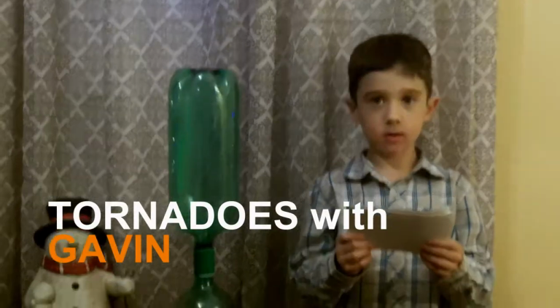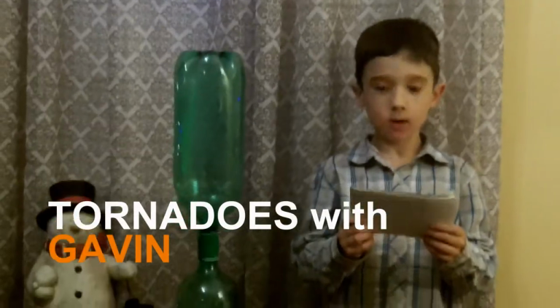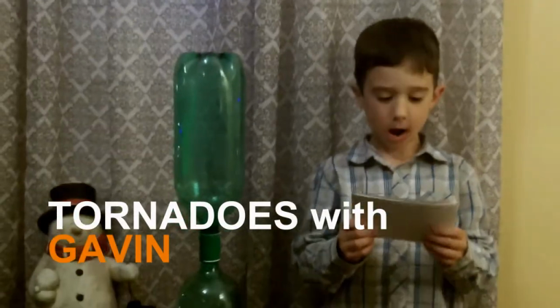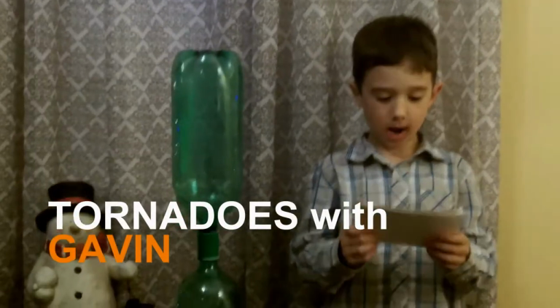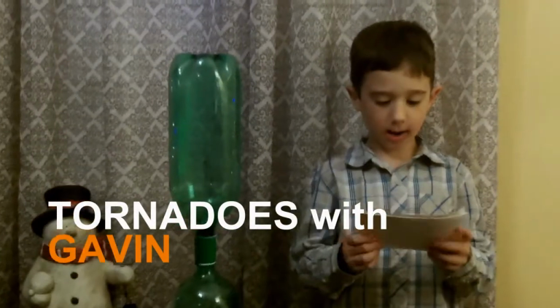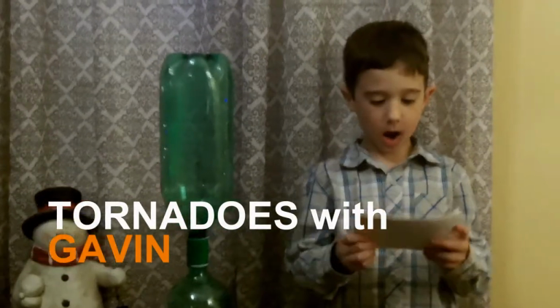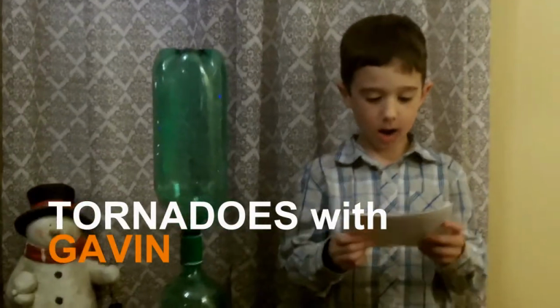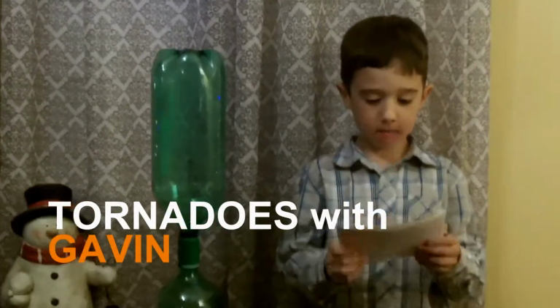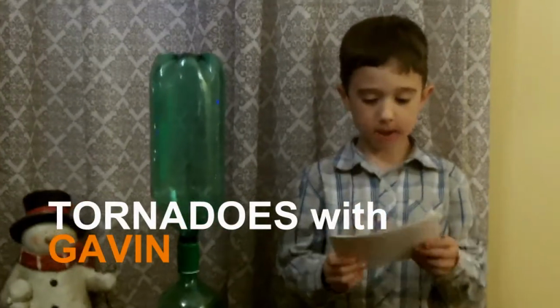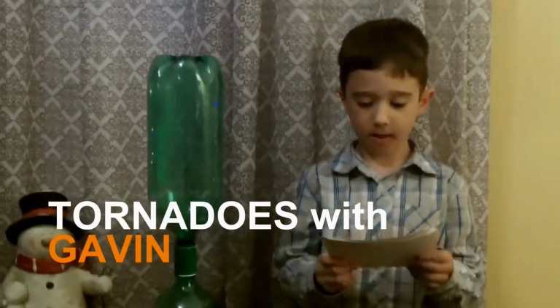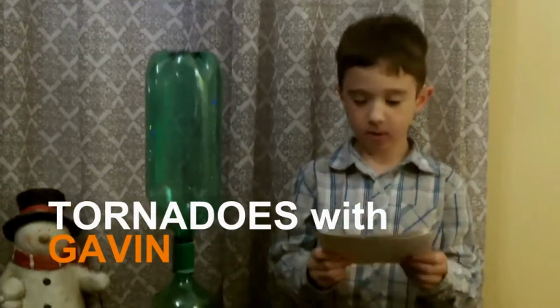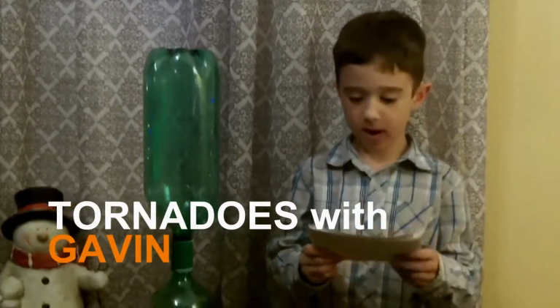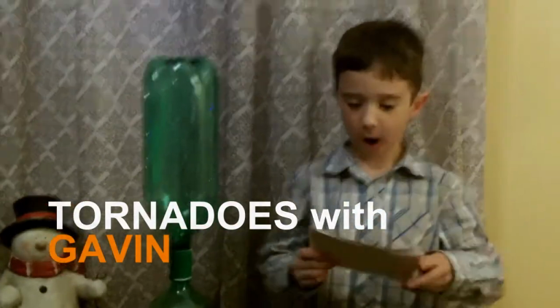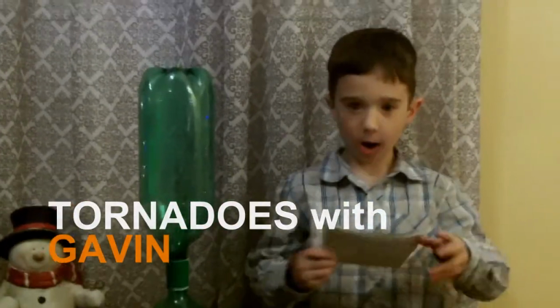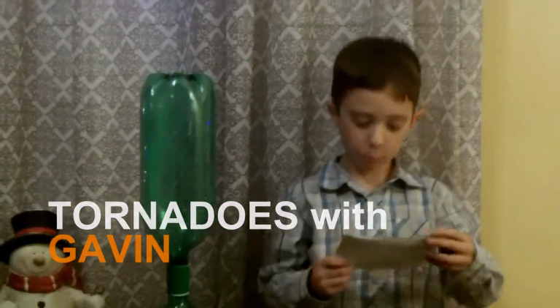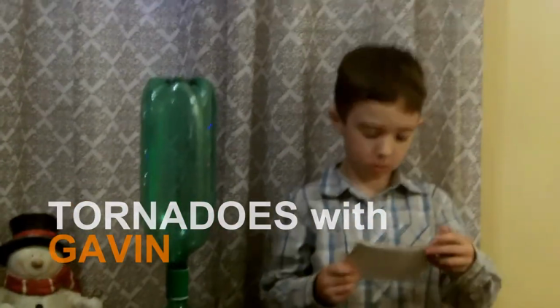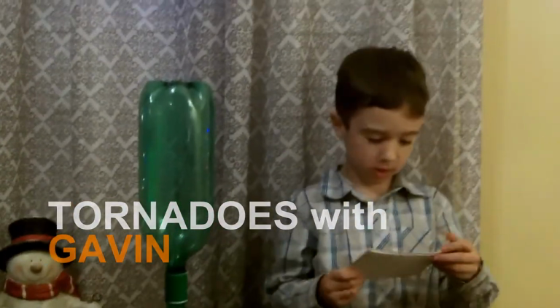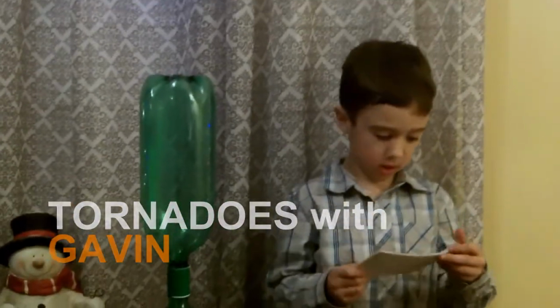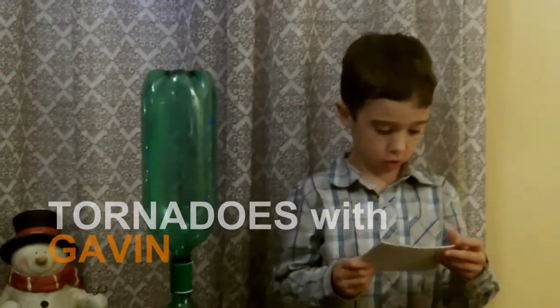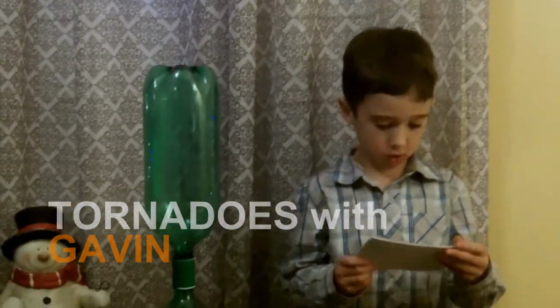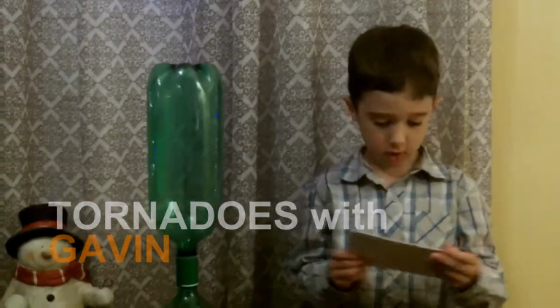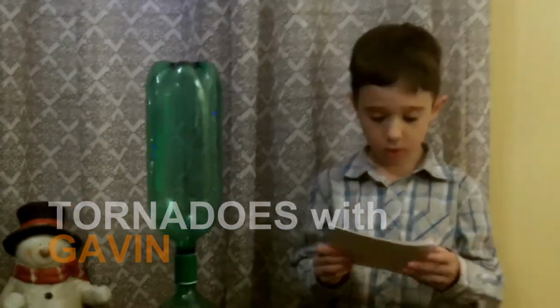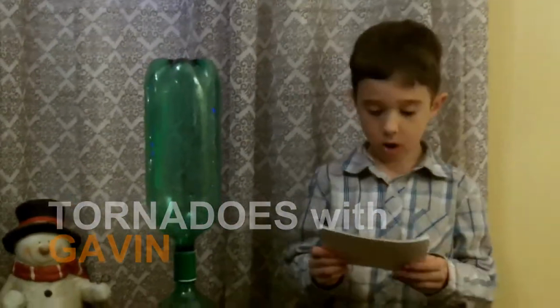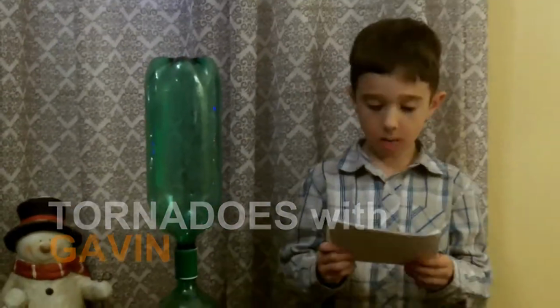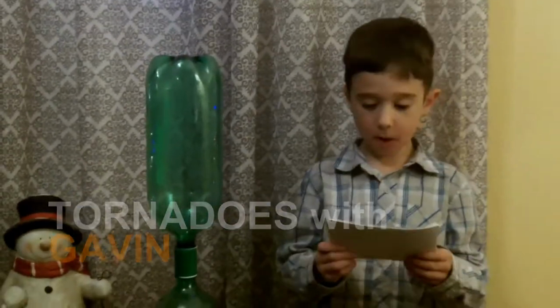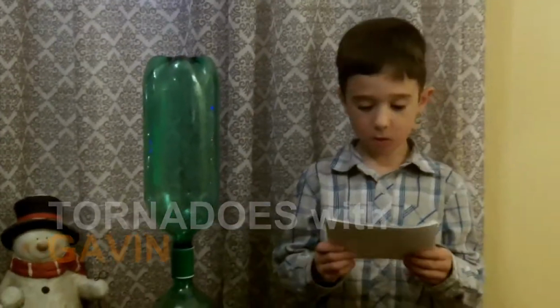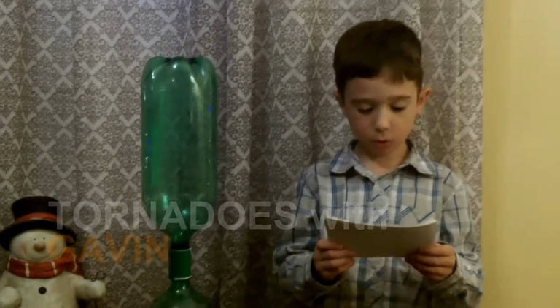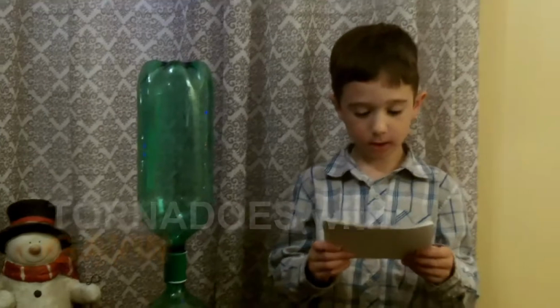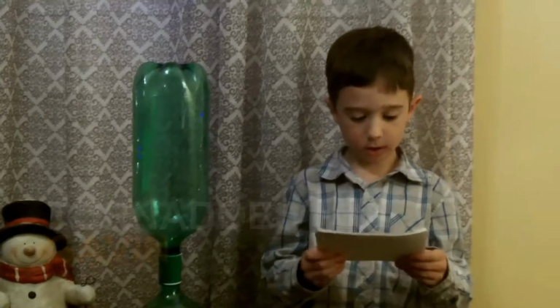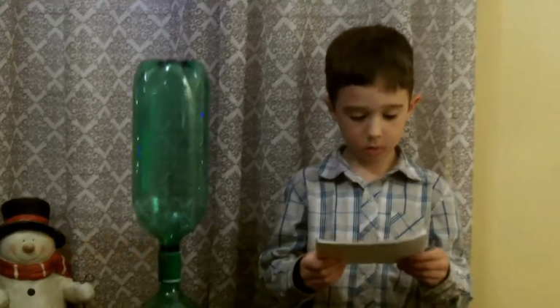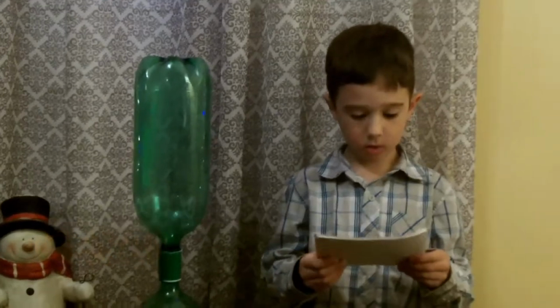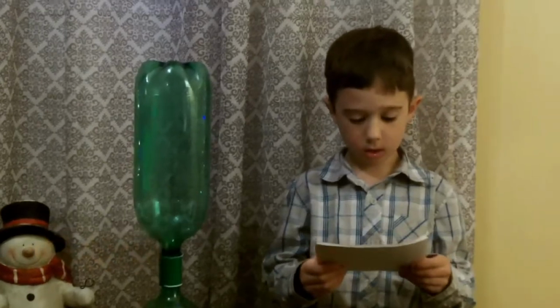Hi, I'm Gavin and I will teach you about tornadoes.